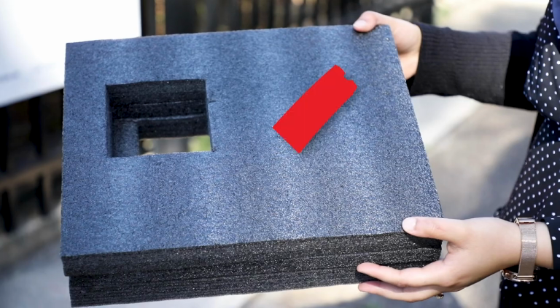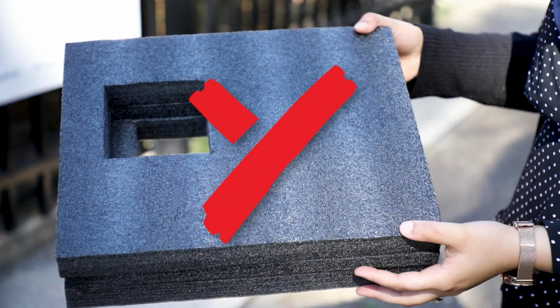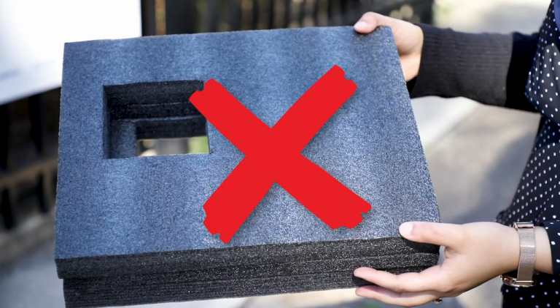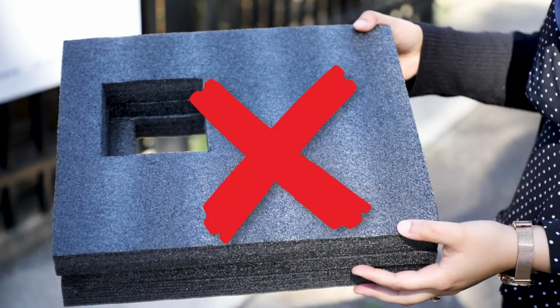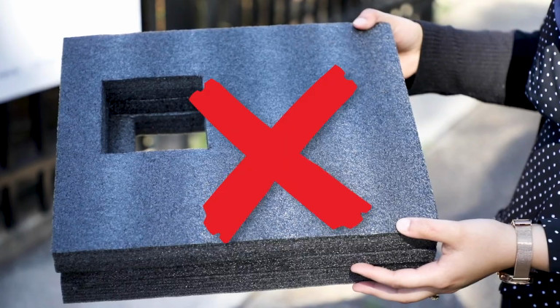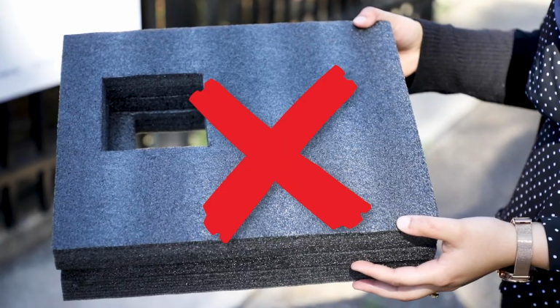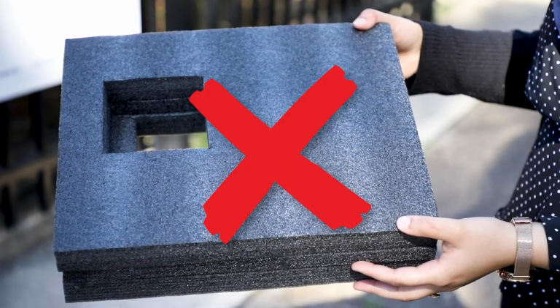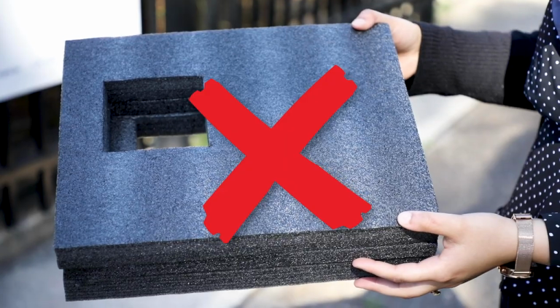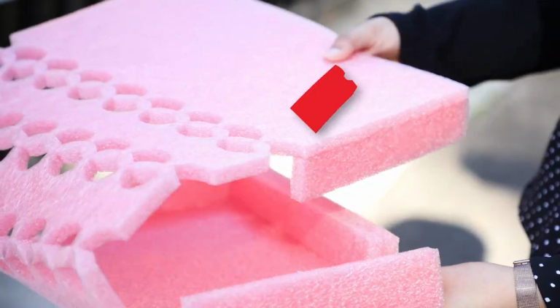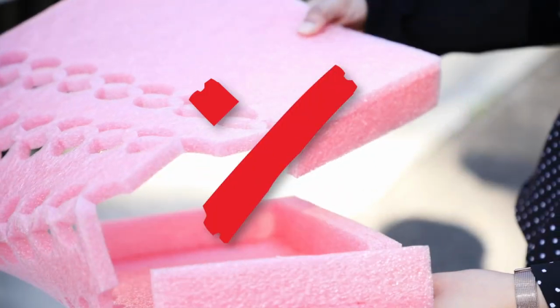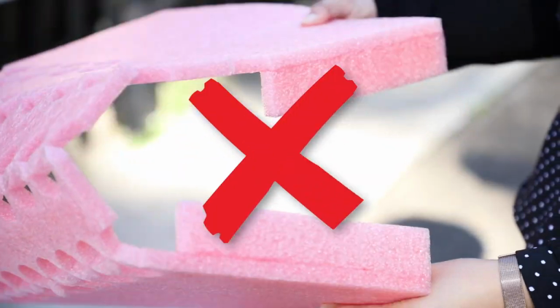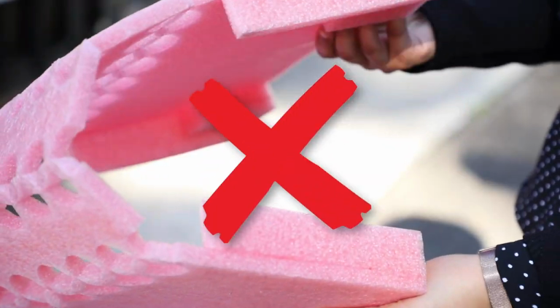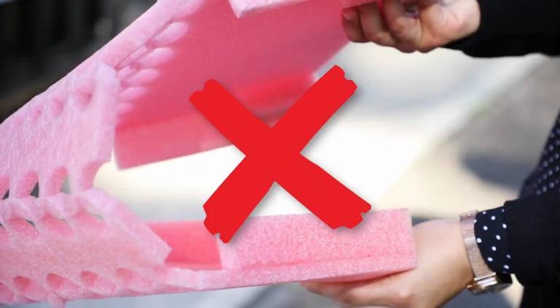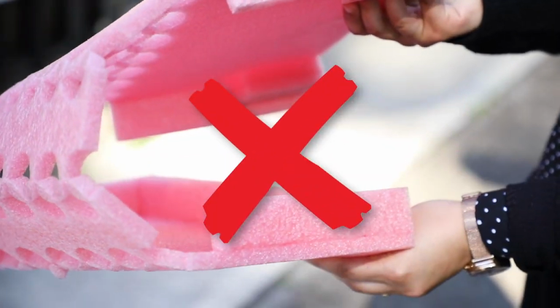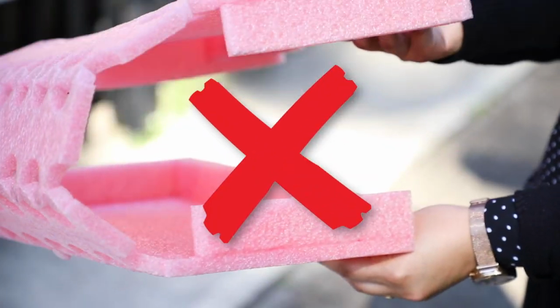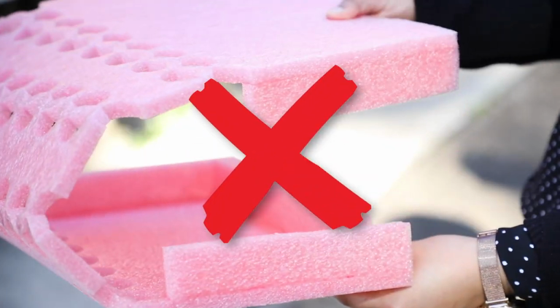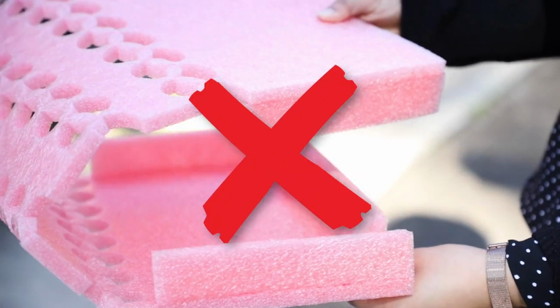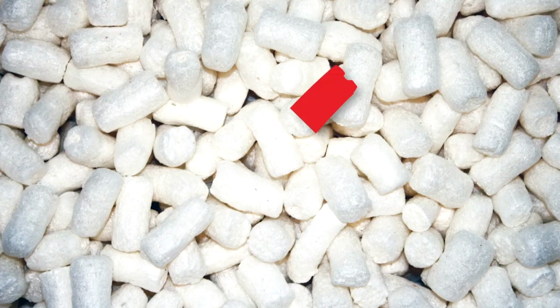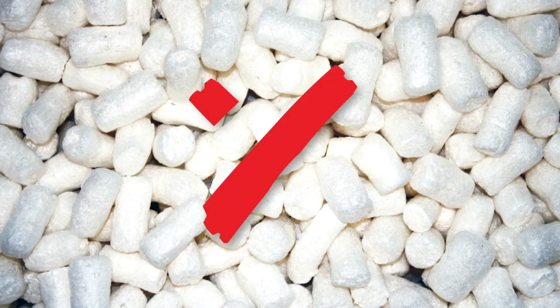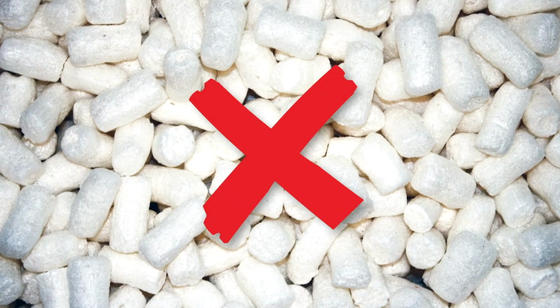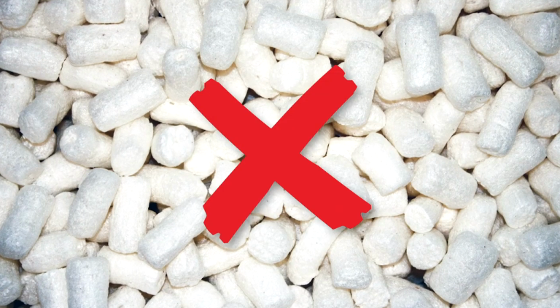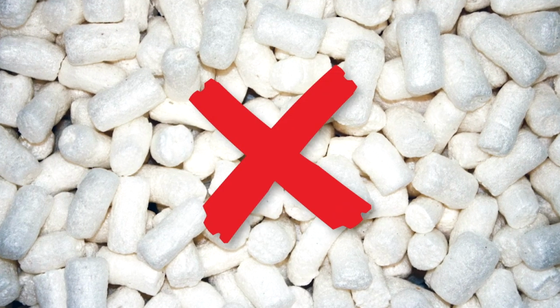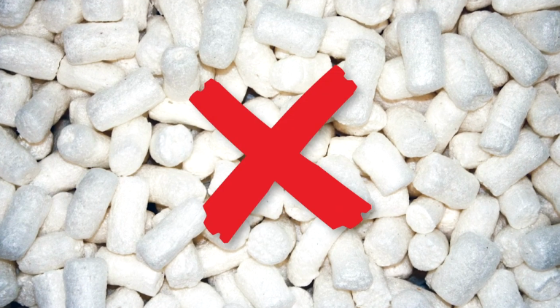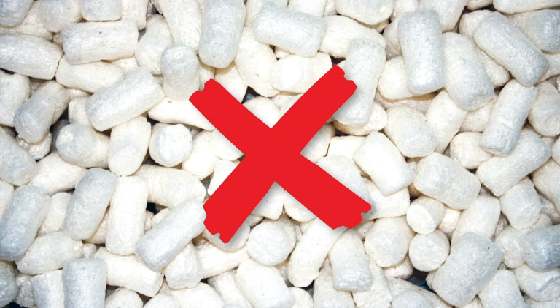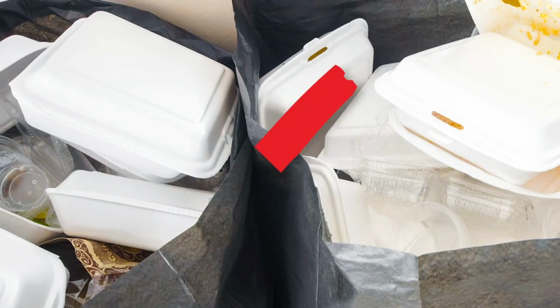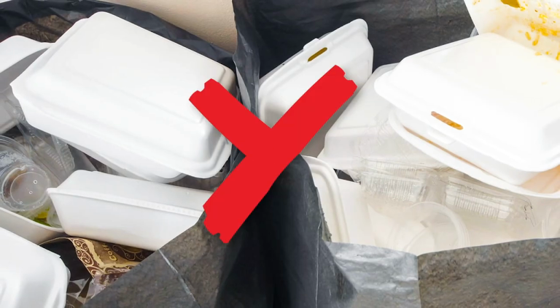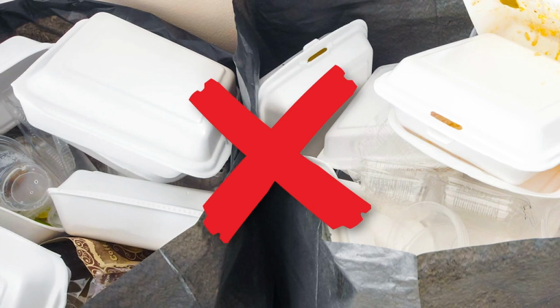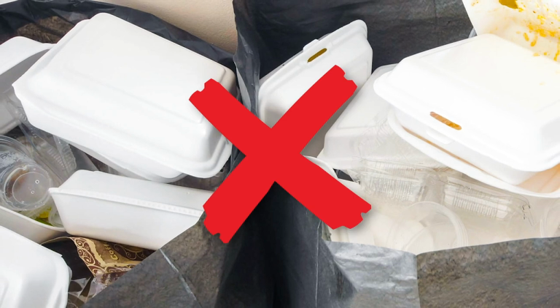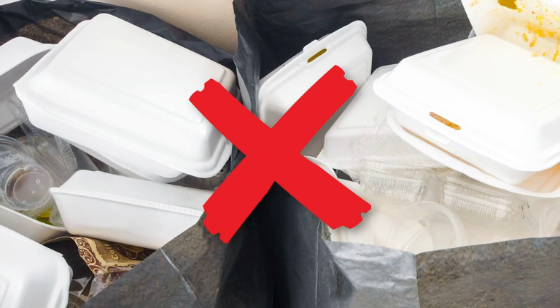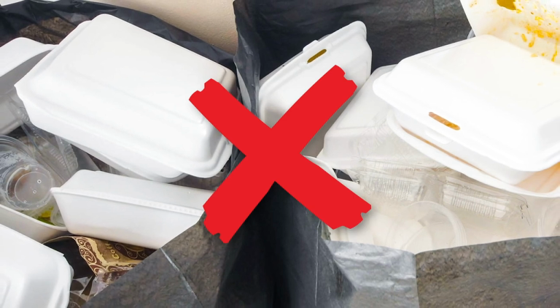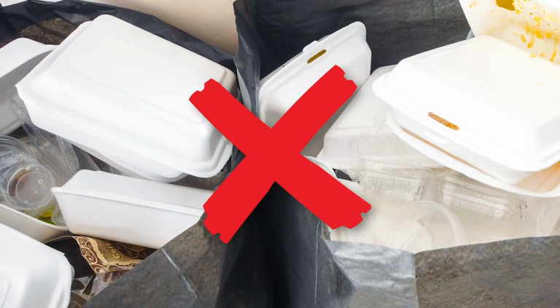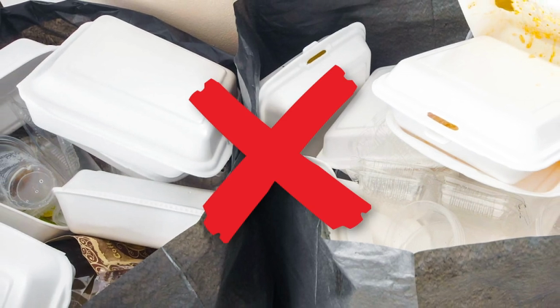We are not accepting coloured, waxy or flexible foam, bean bag packaging beans, meat trays or other similar containers.